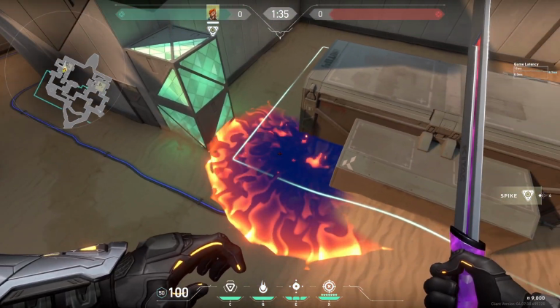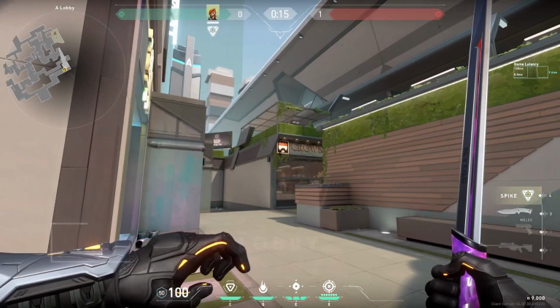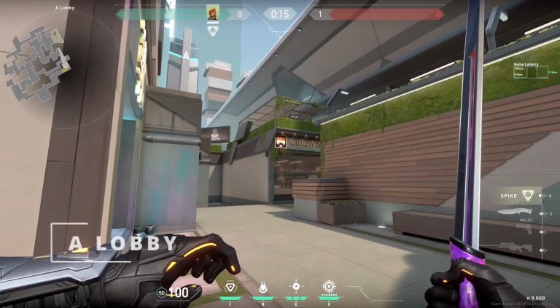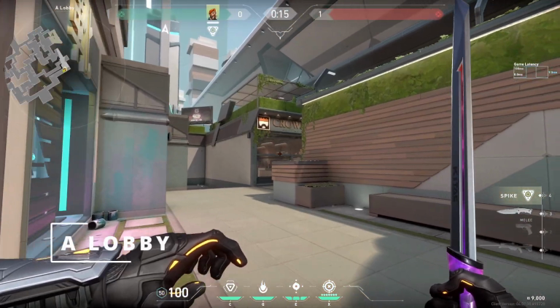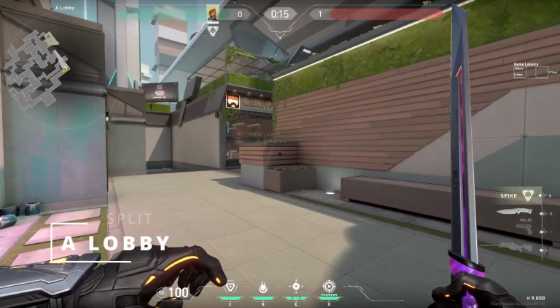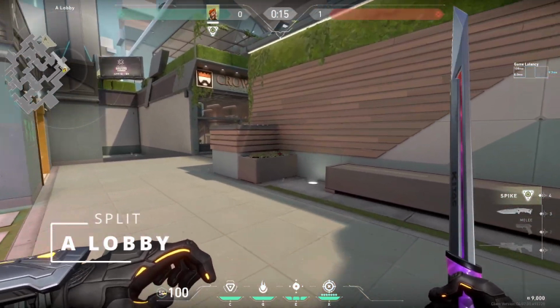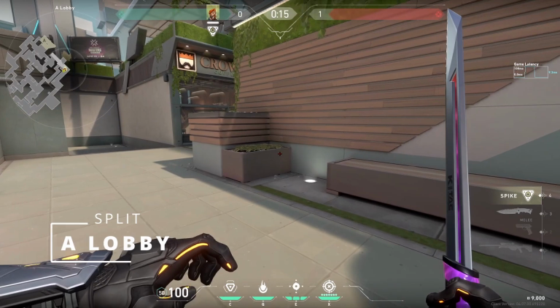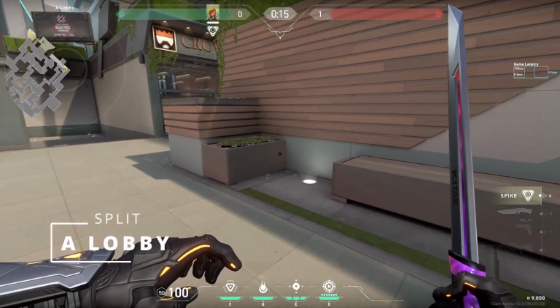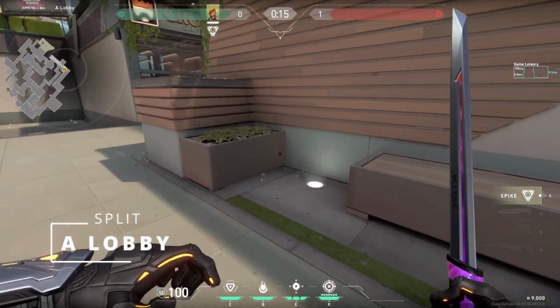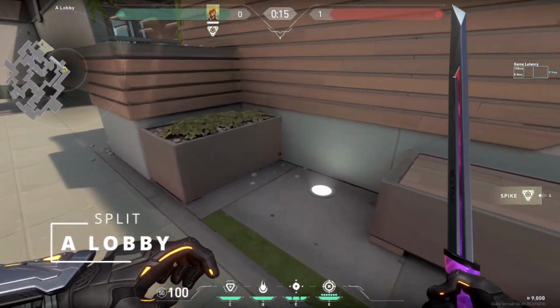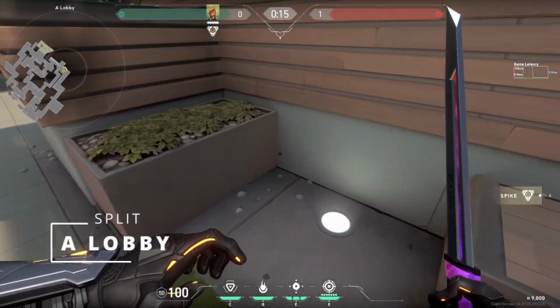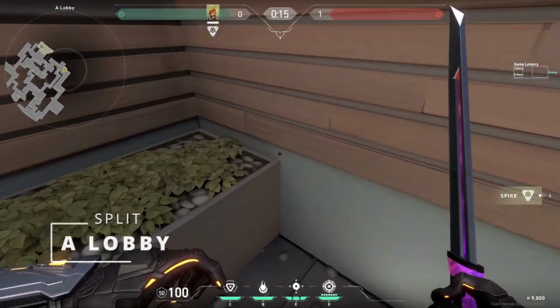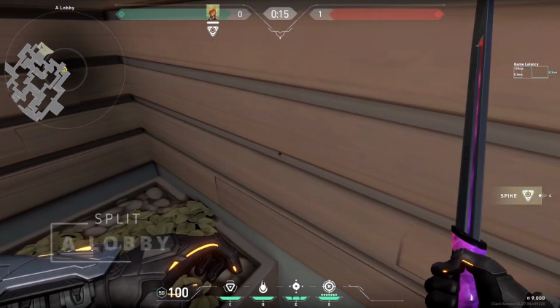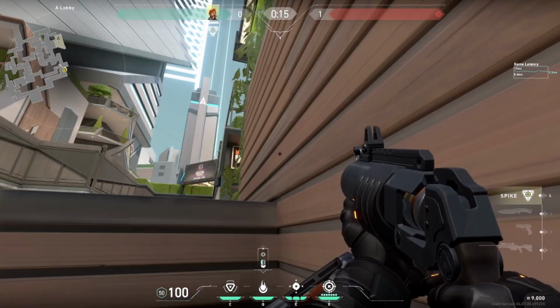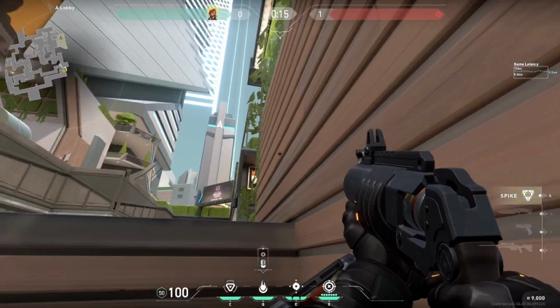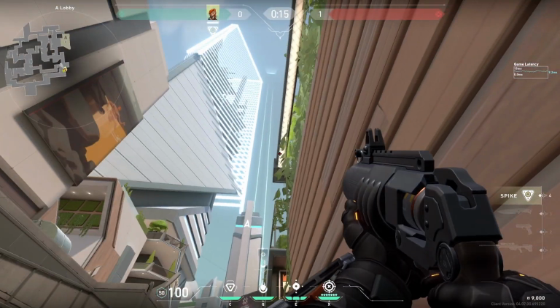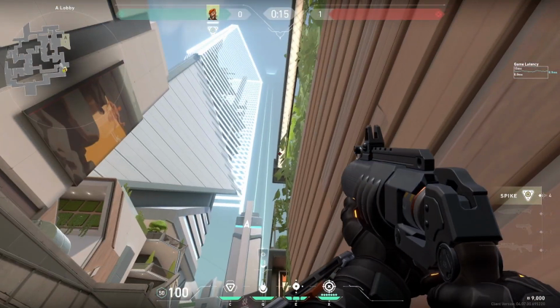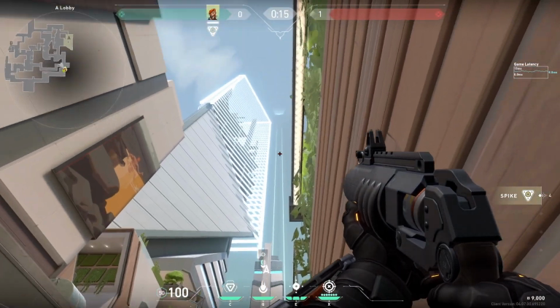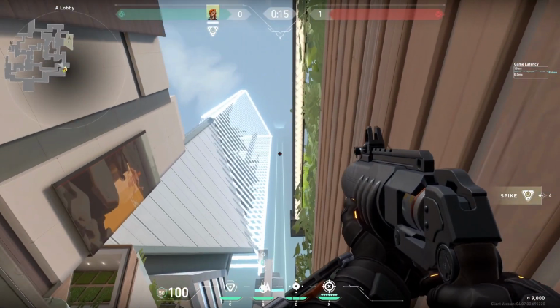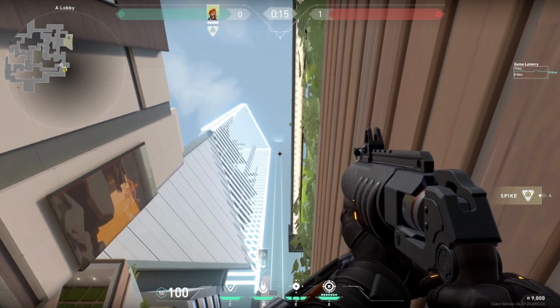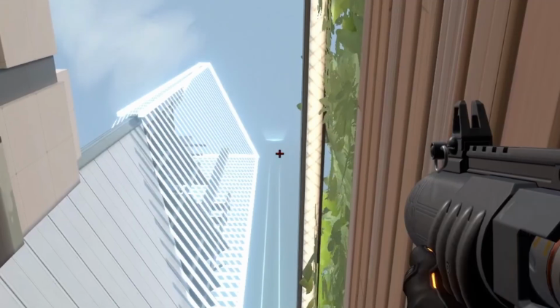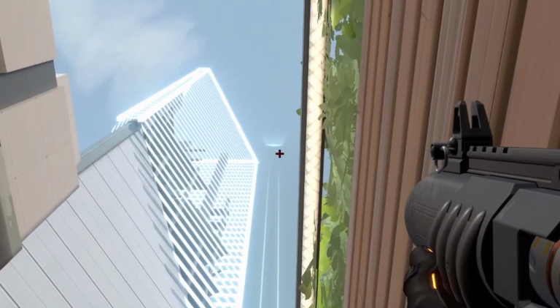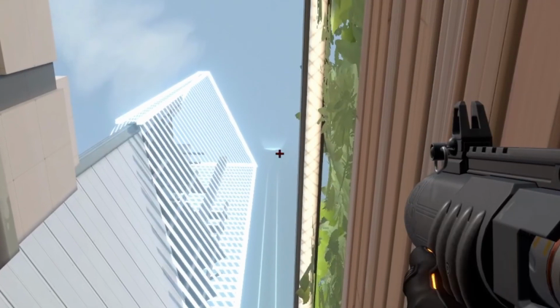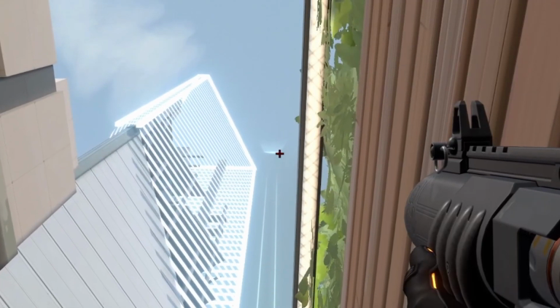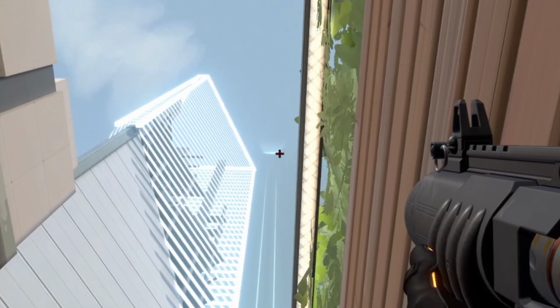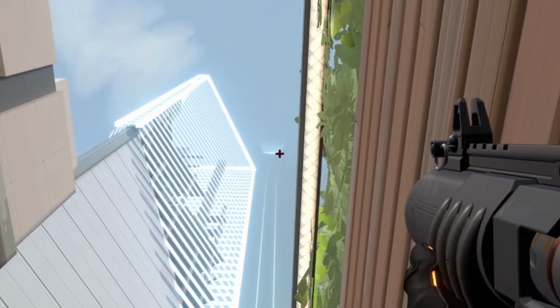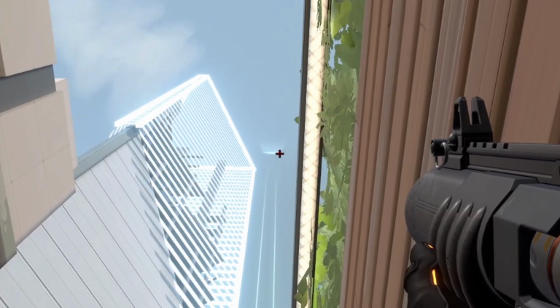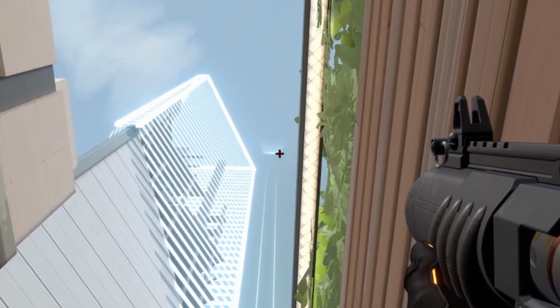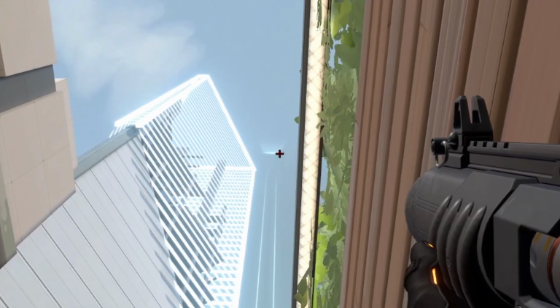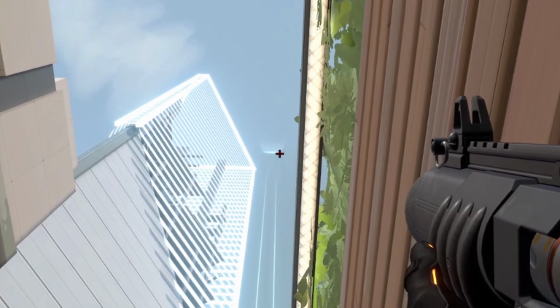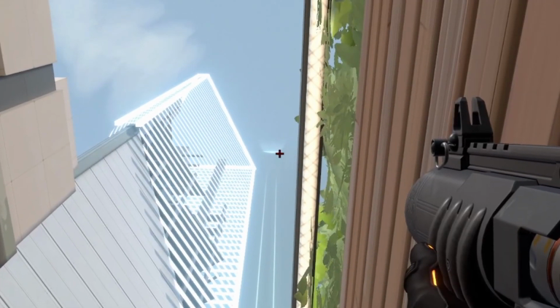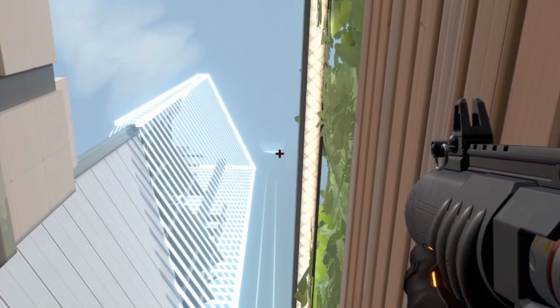Now on Split, go to A lobby and stand in this corner. Then aim at the light of the building but a little bit downward.